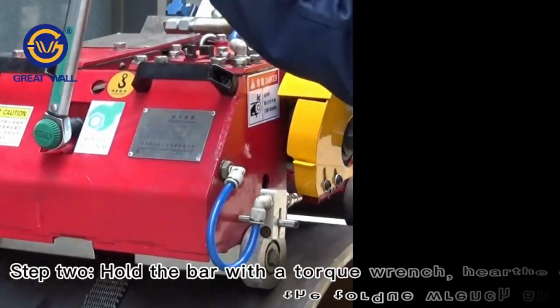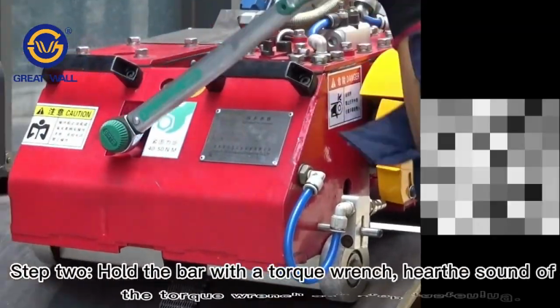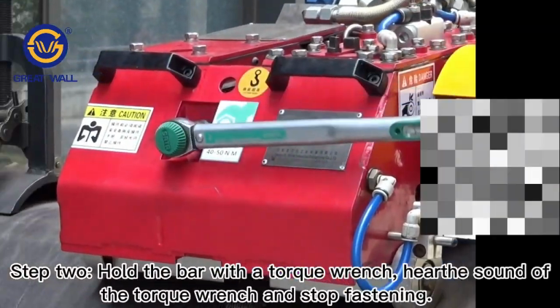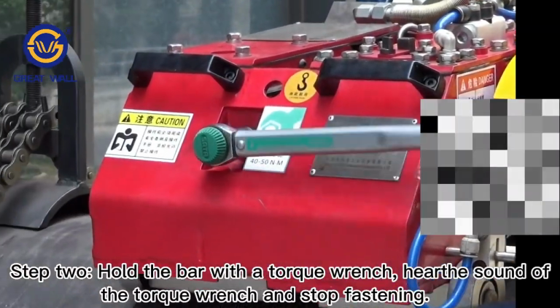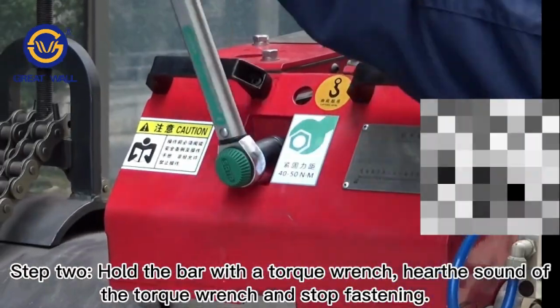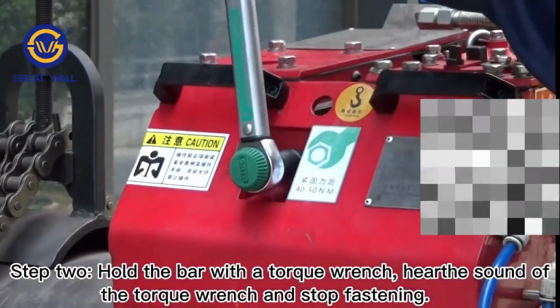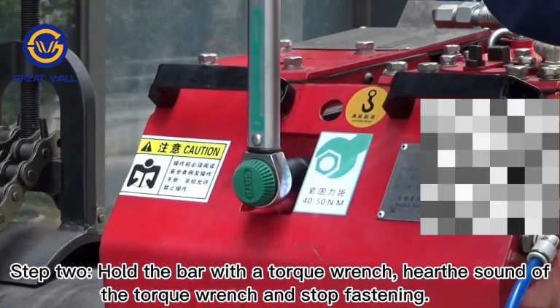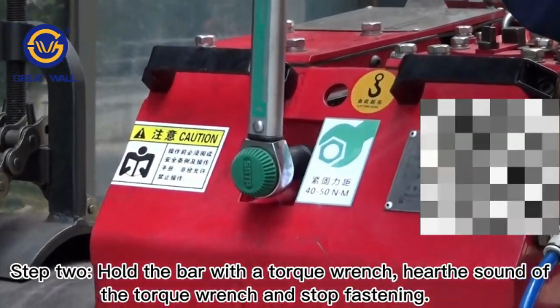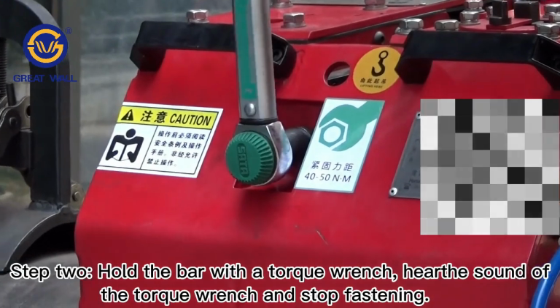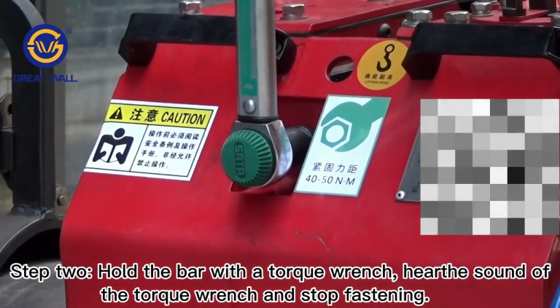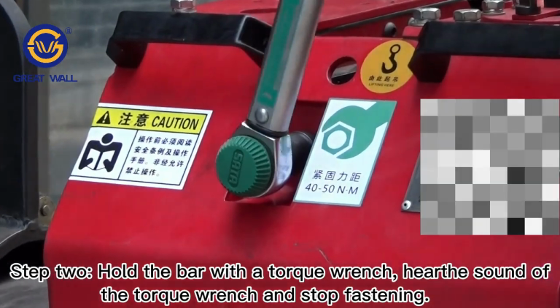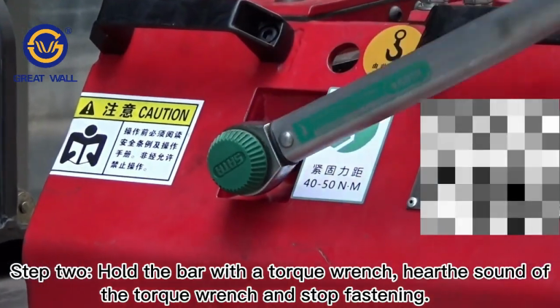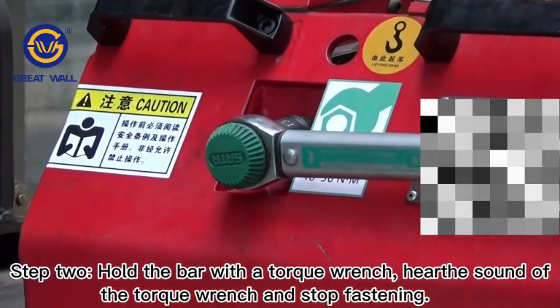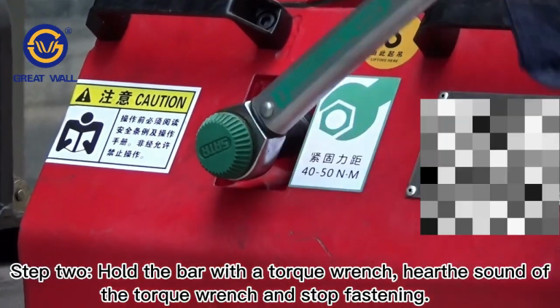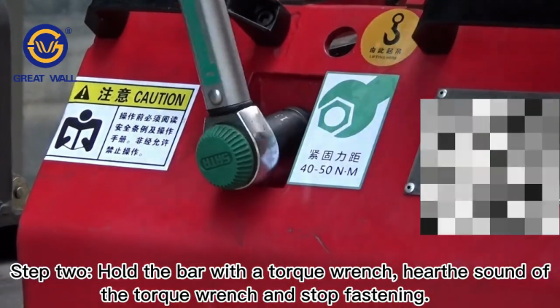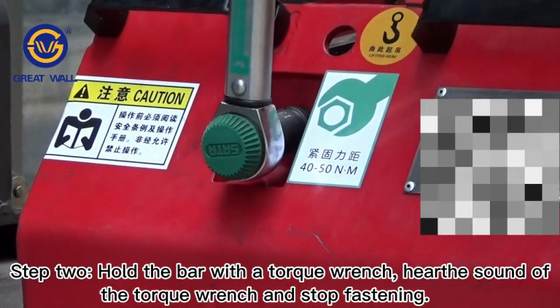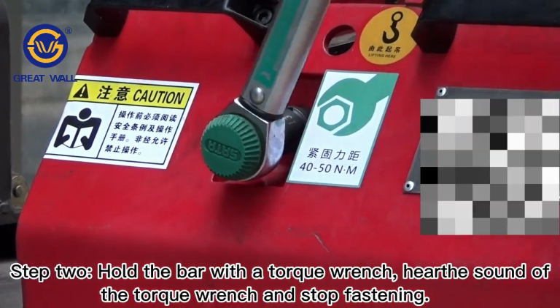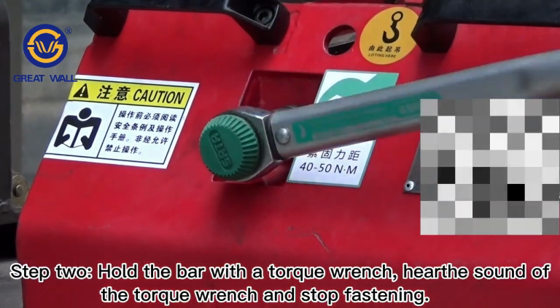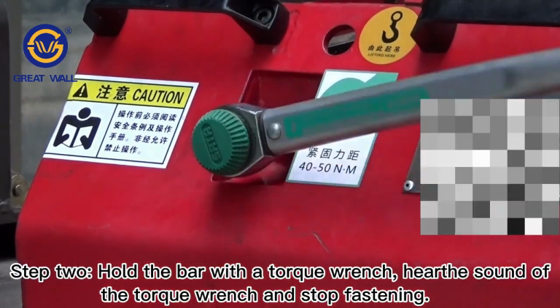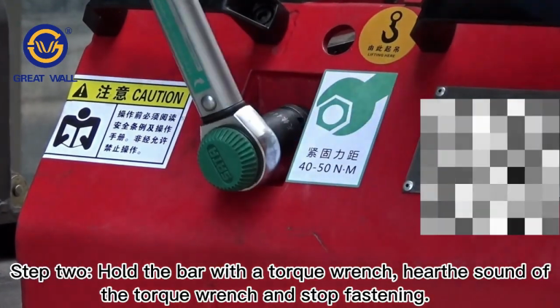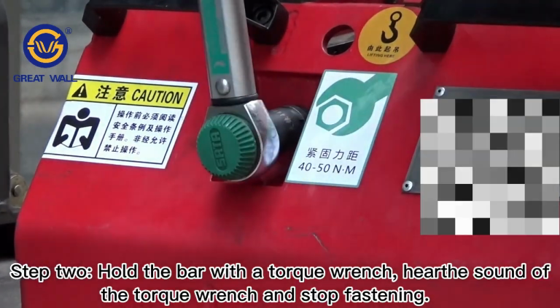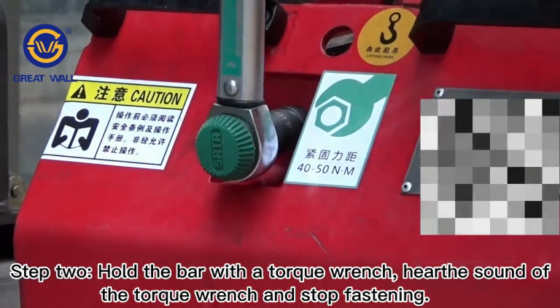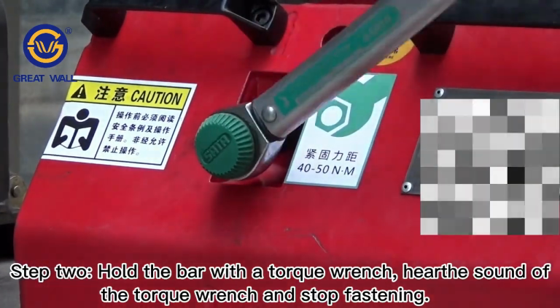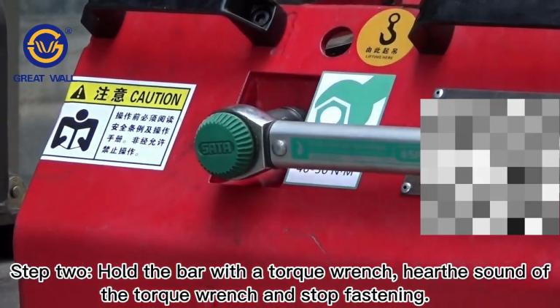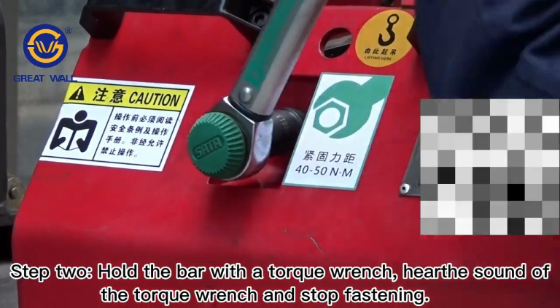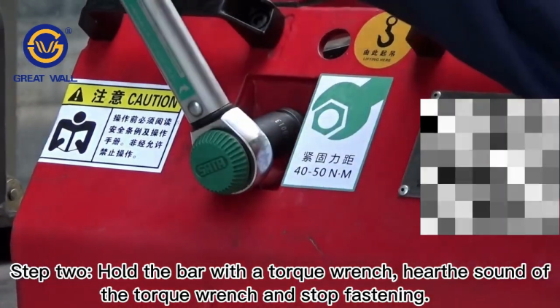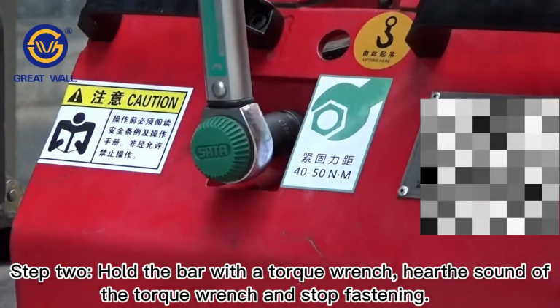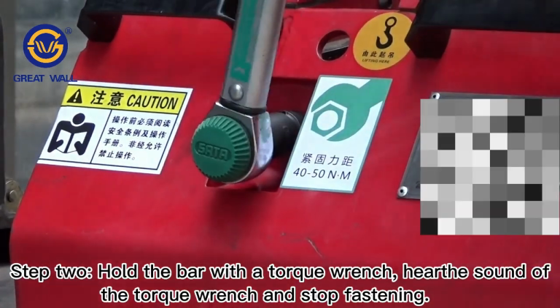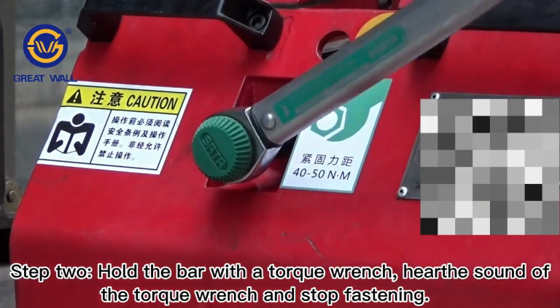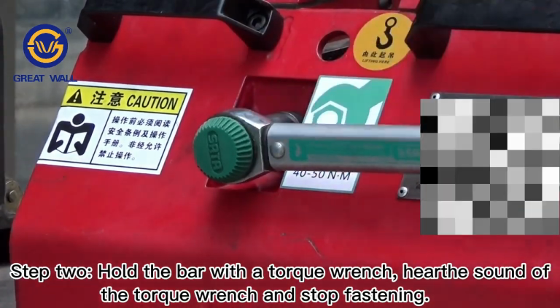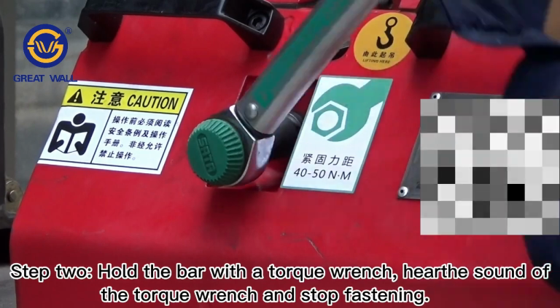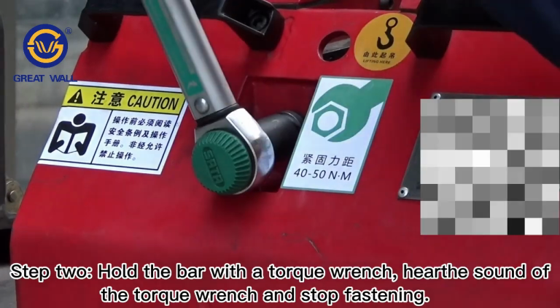Step 2: Hold the bar with a torque wrench. Listen for the sound of the torque wrench click and stop fastening.